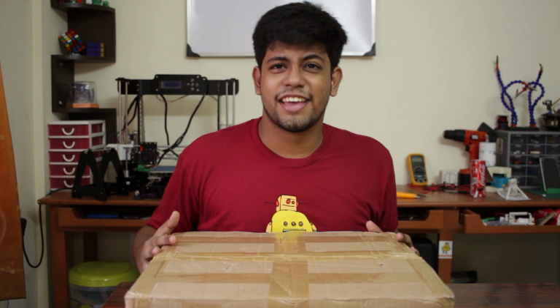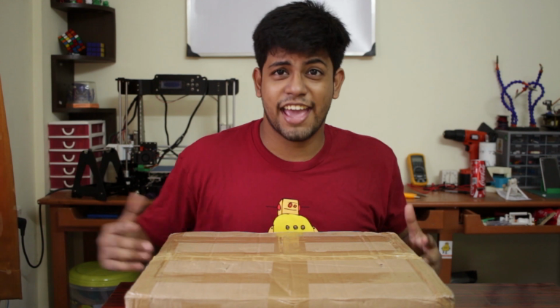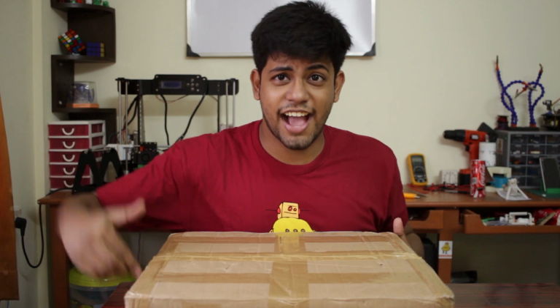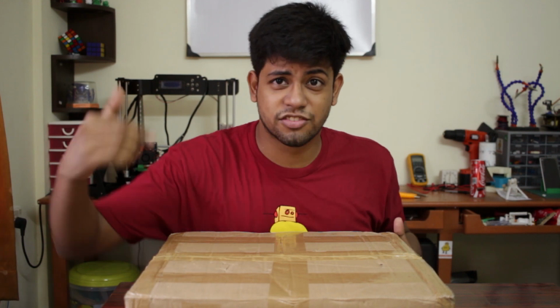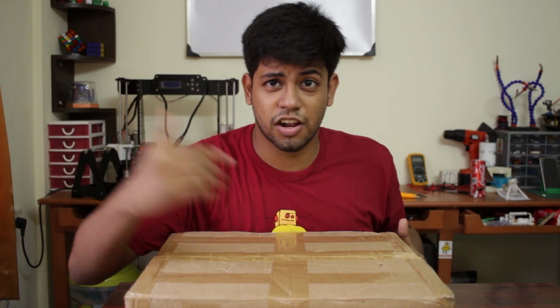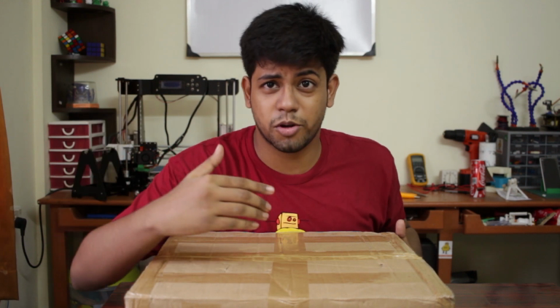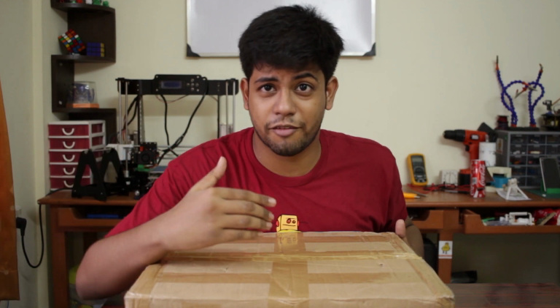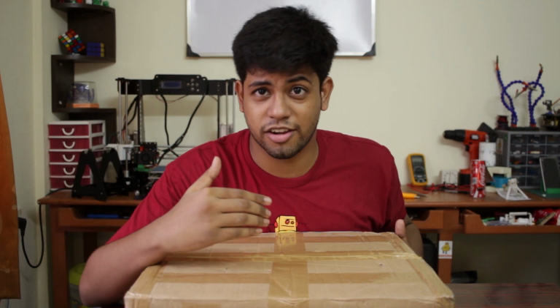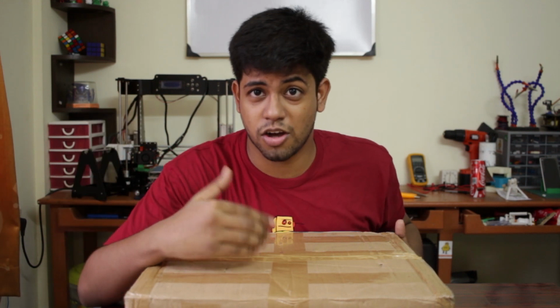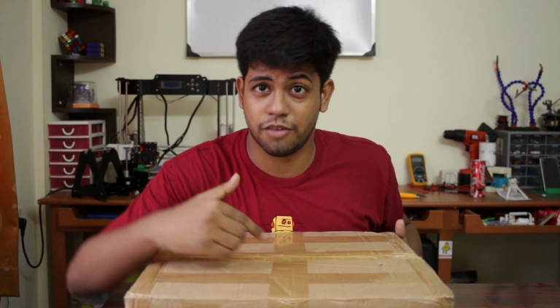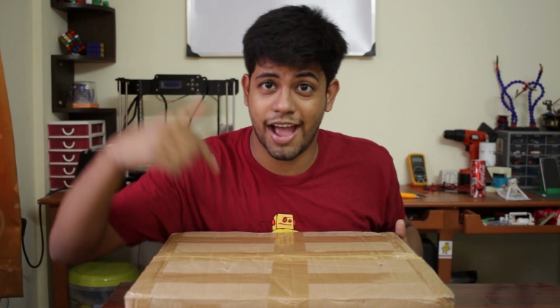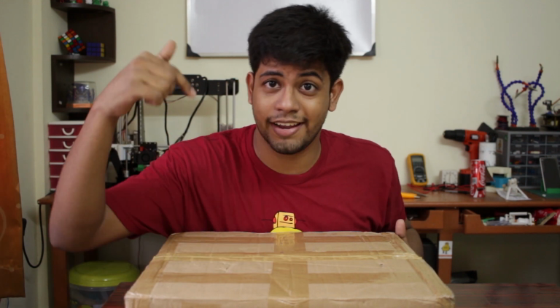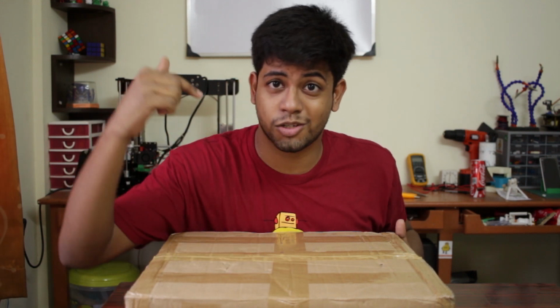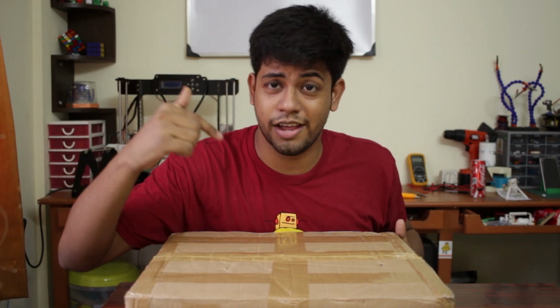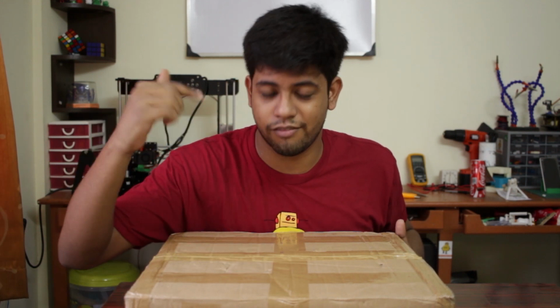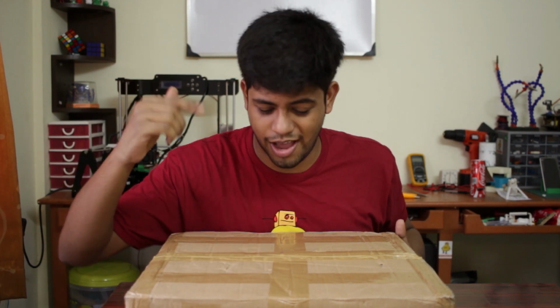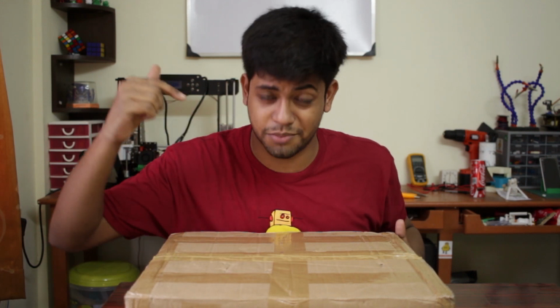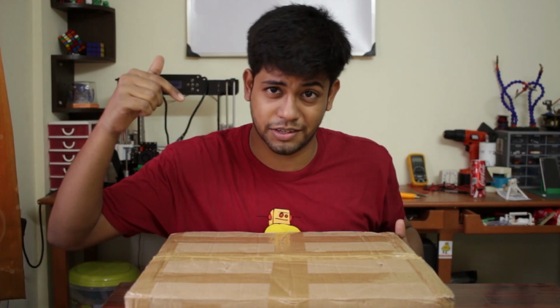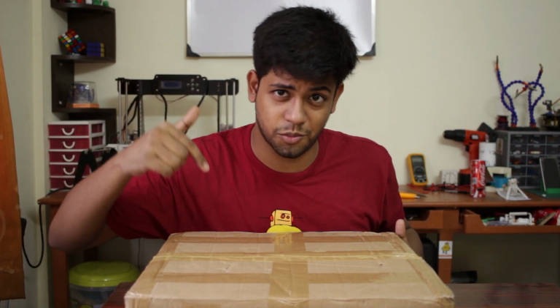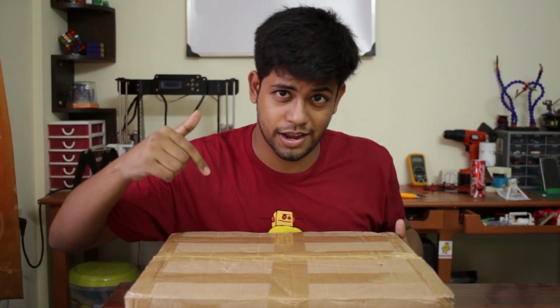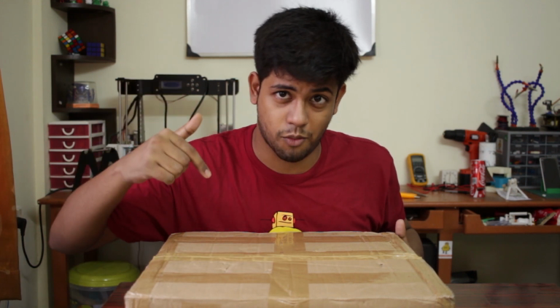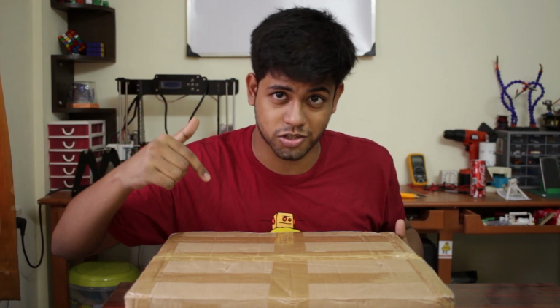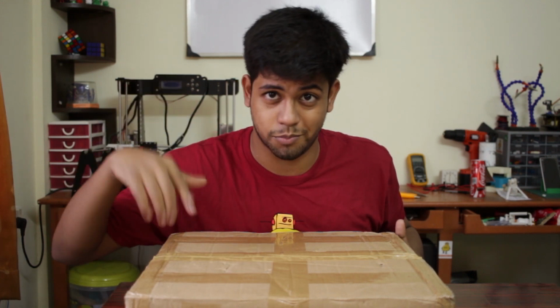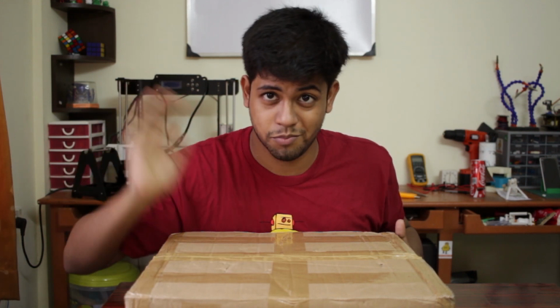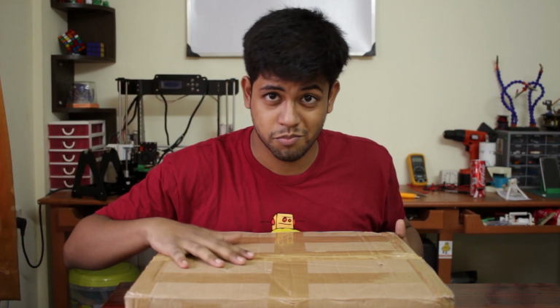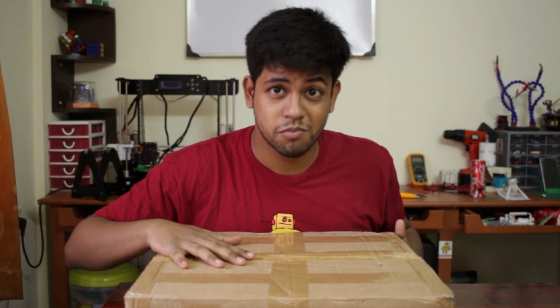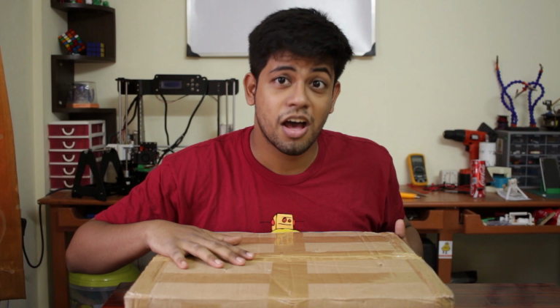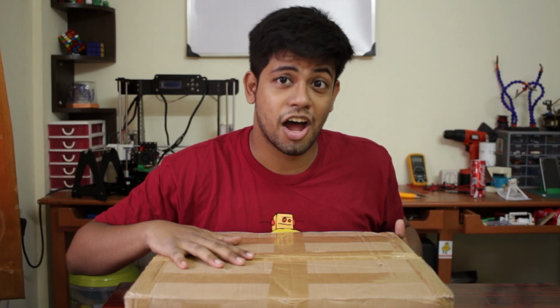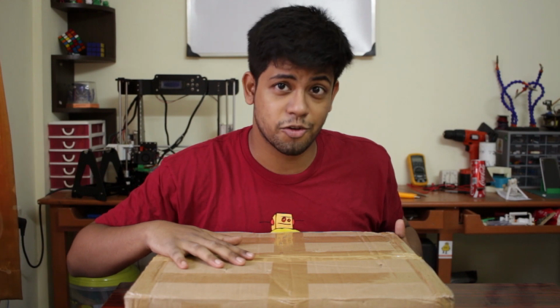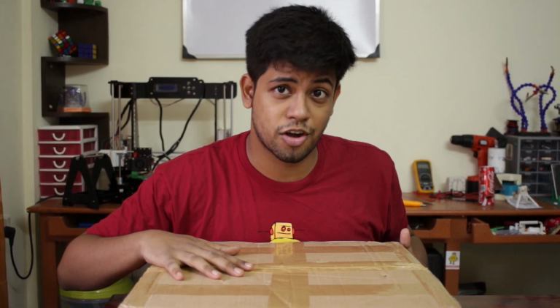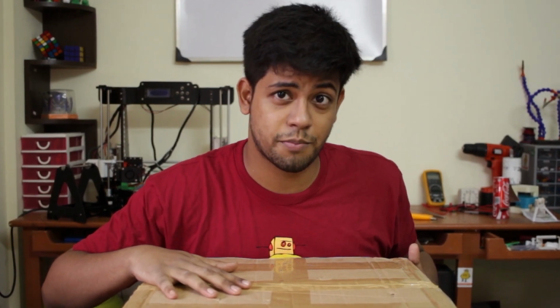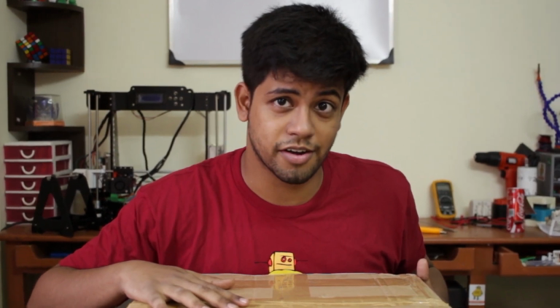Hey guys, welcome to the MakeUSRX workshop. Today we have something new in our workshop: a new 3D printer.